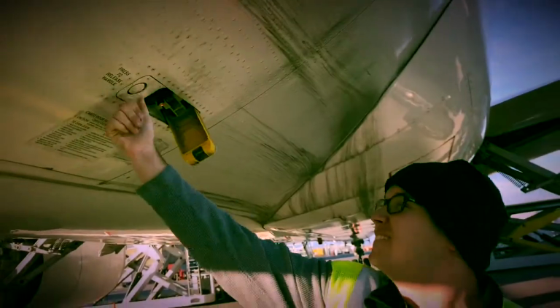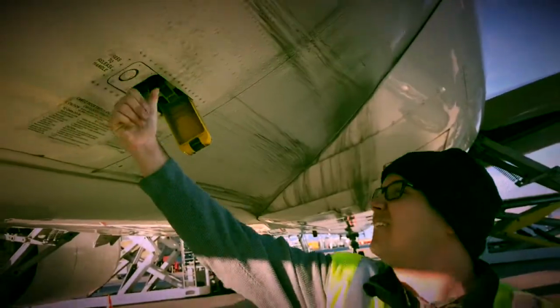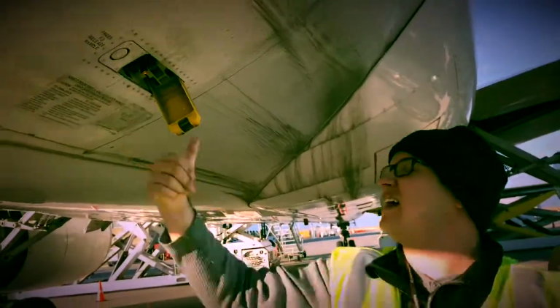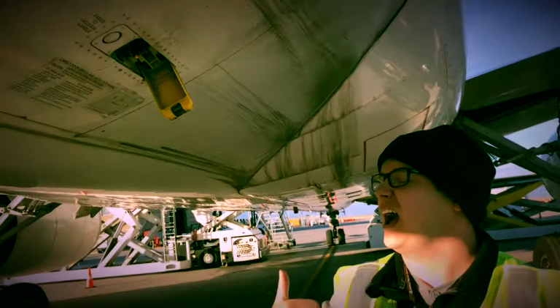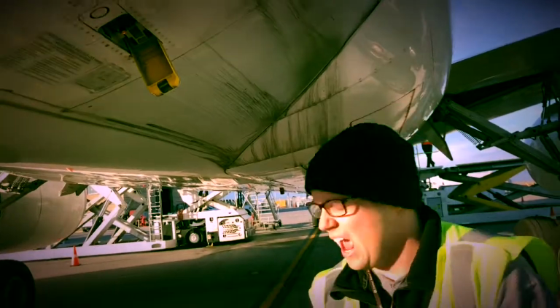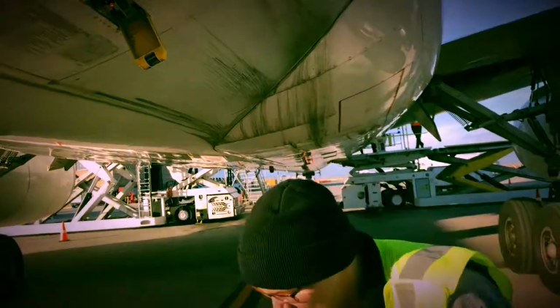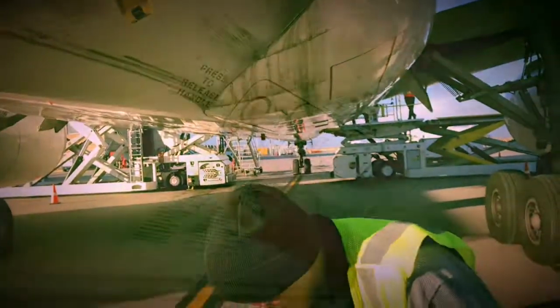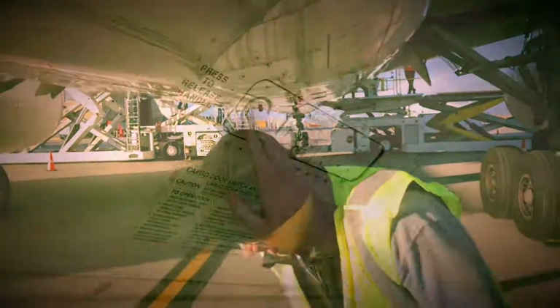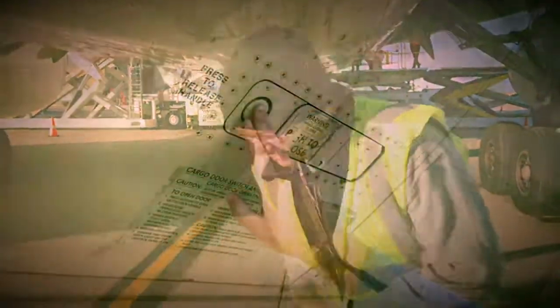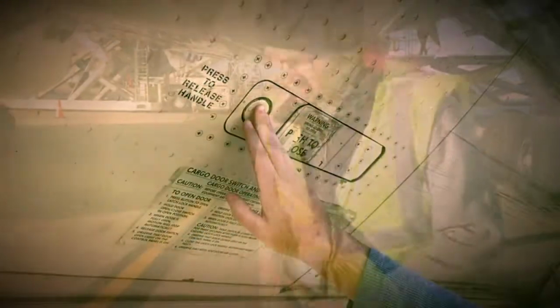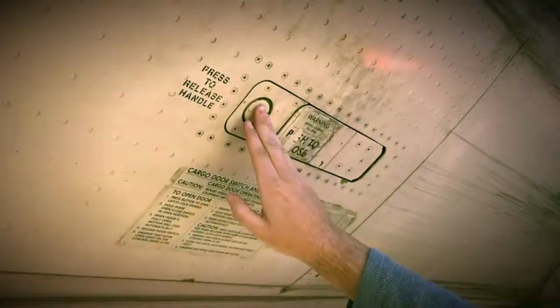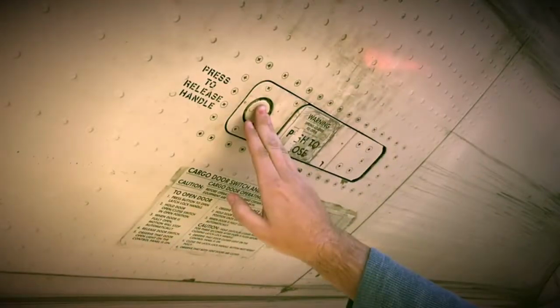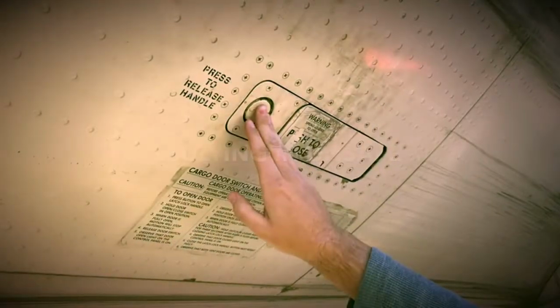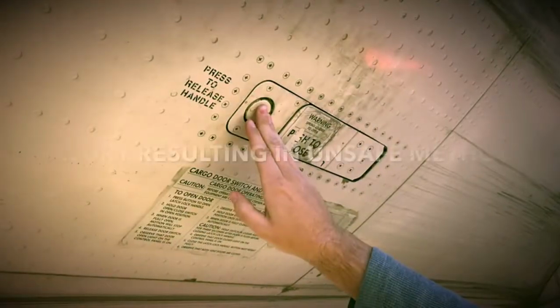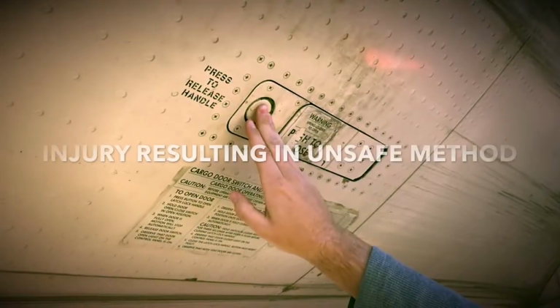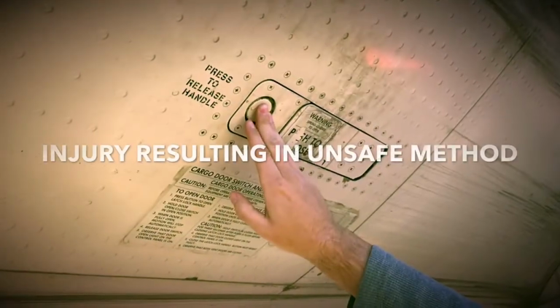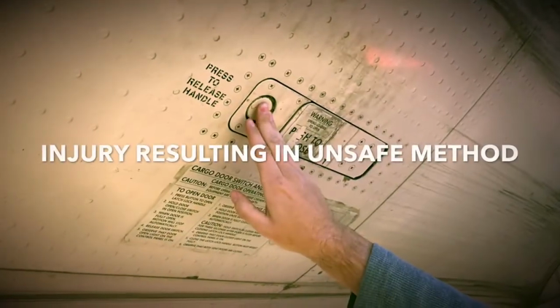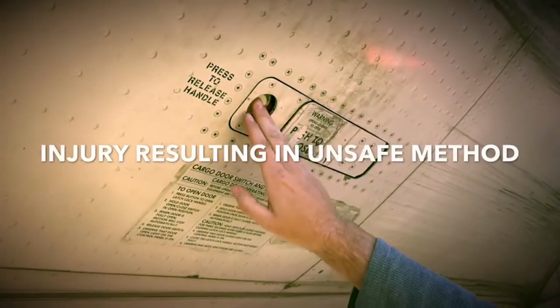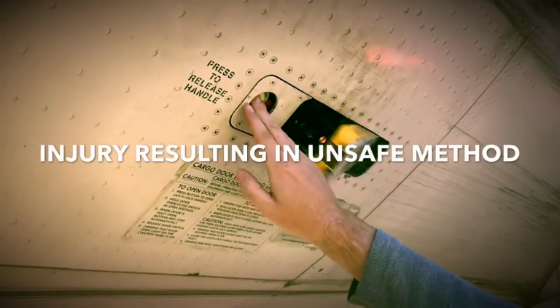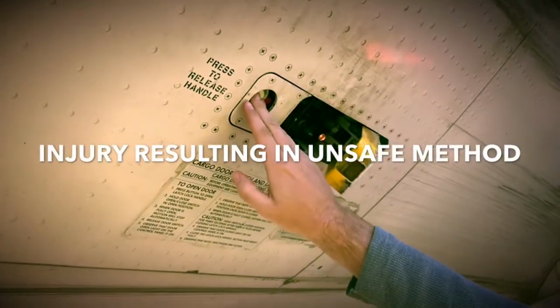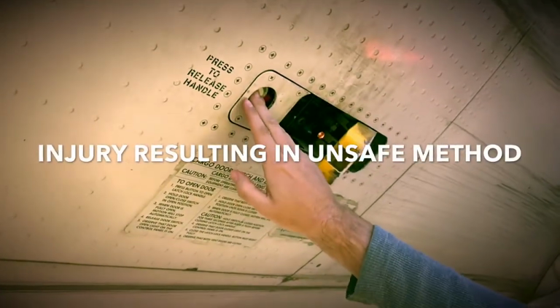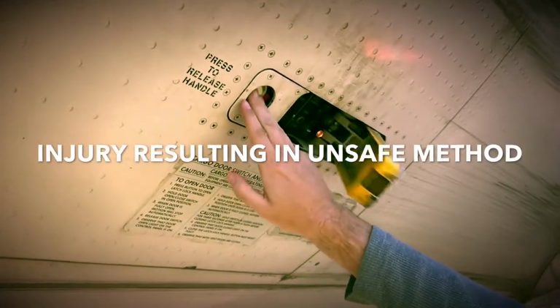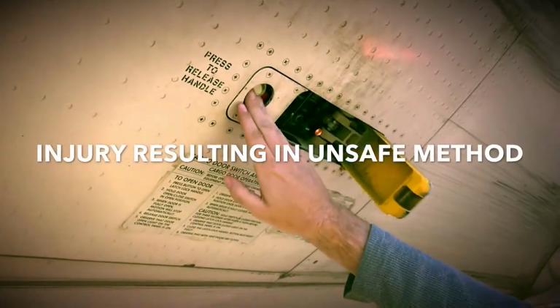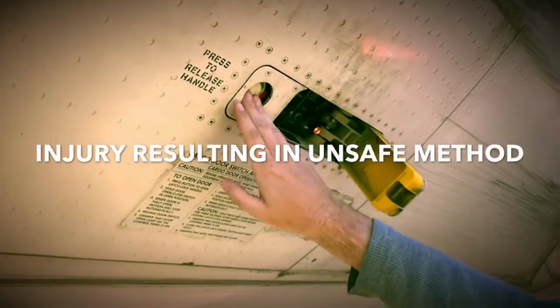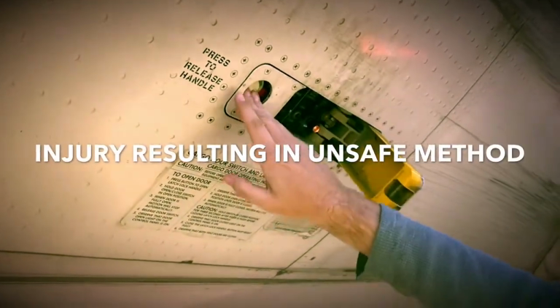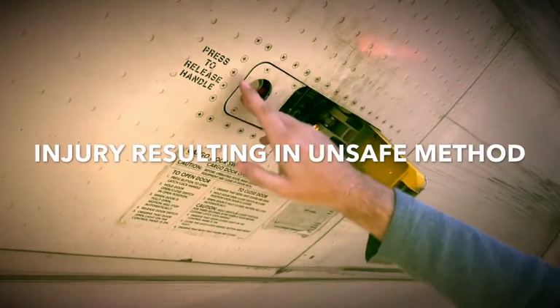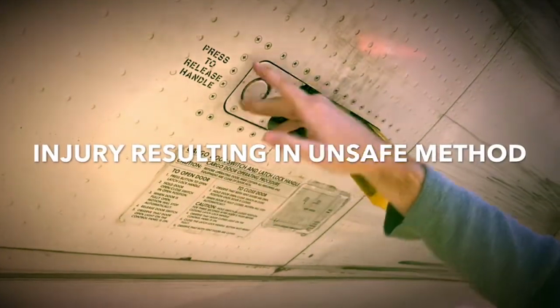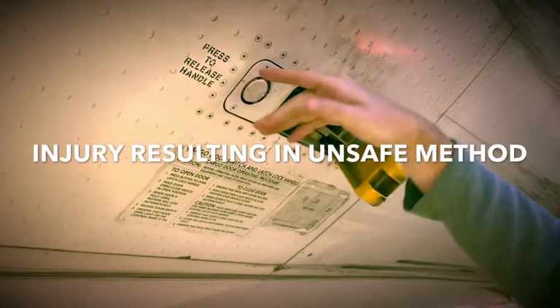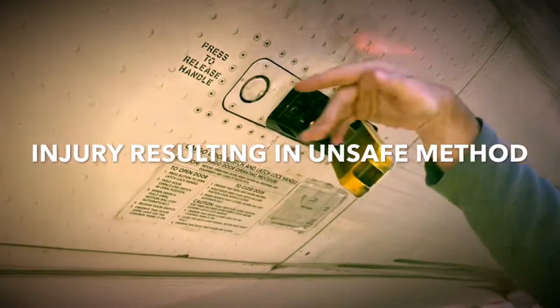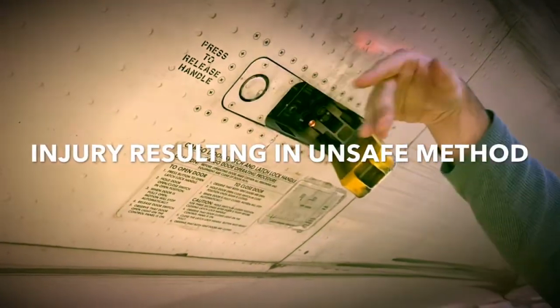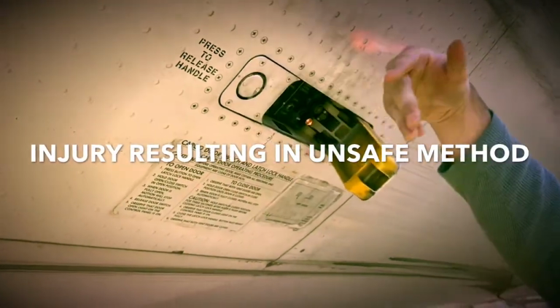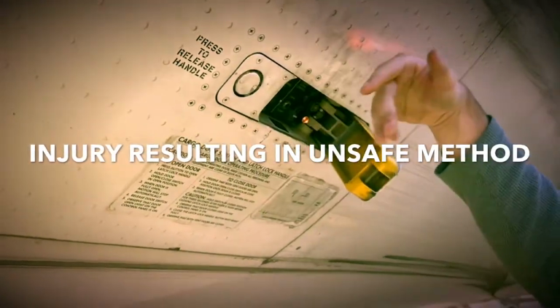If only he would have used the safe method. Injury resulting from unsafe method.